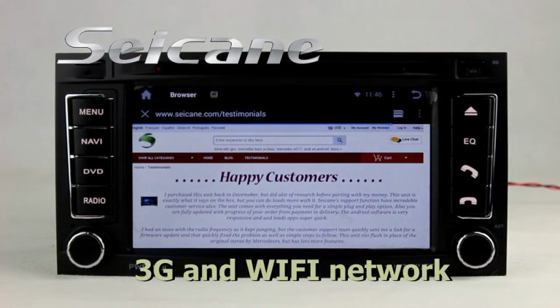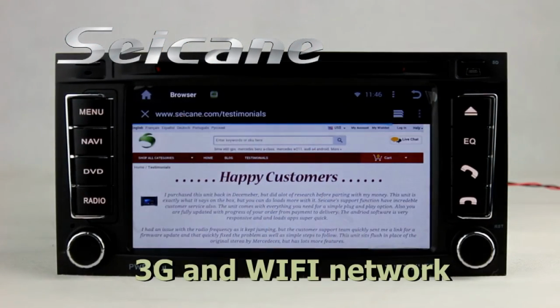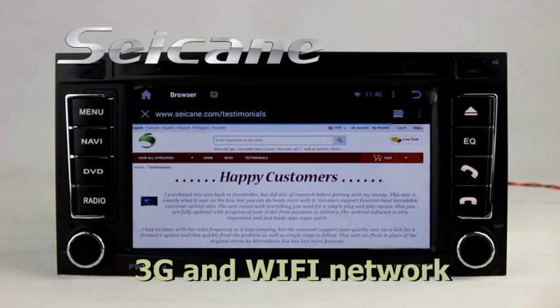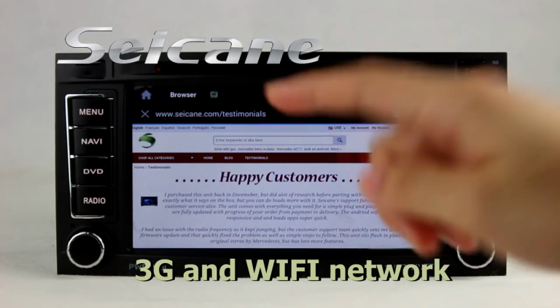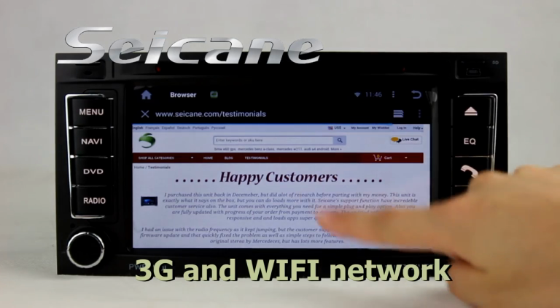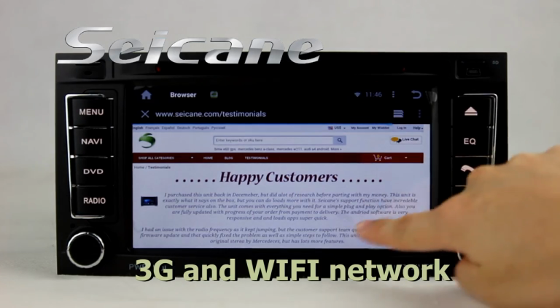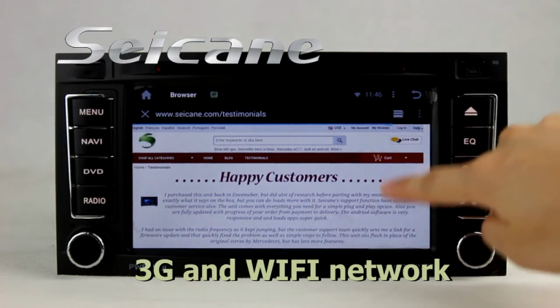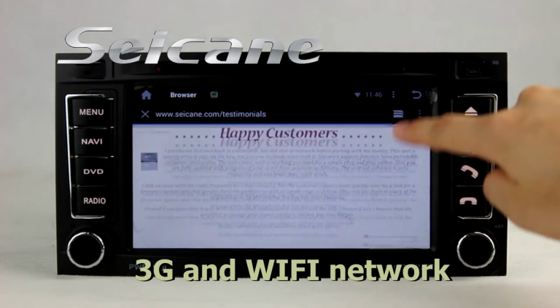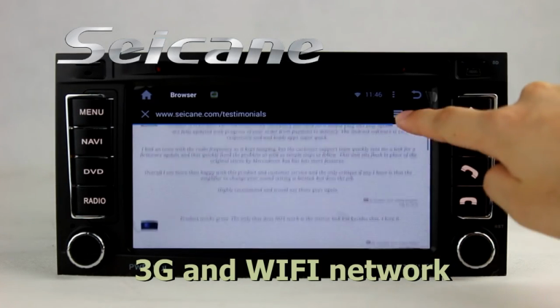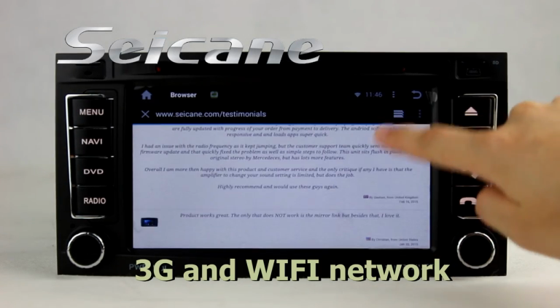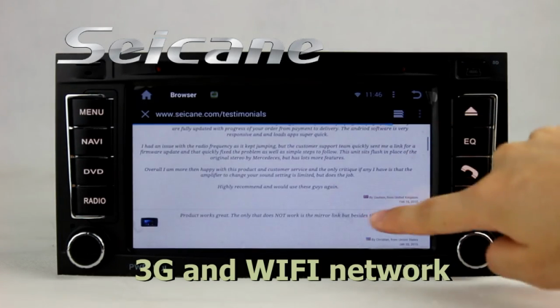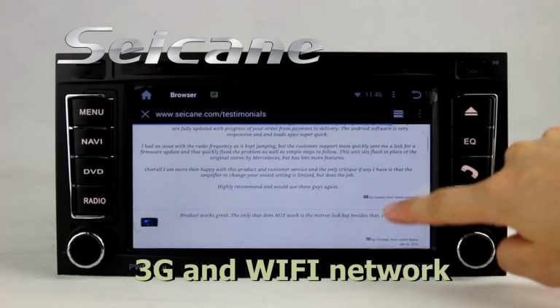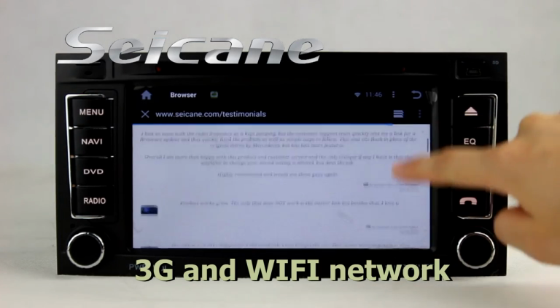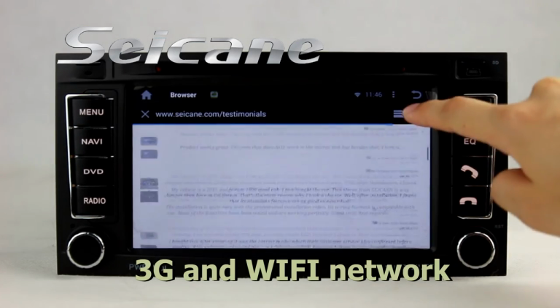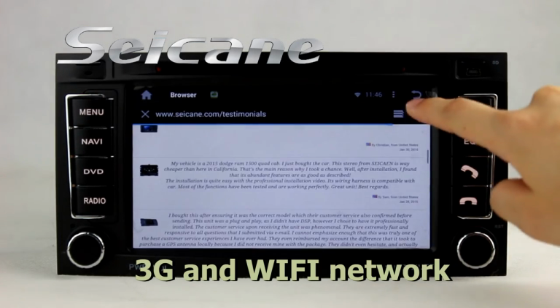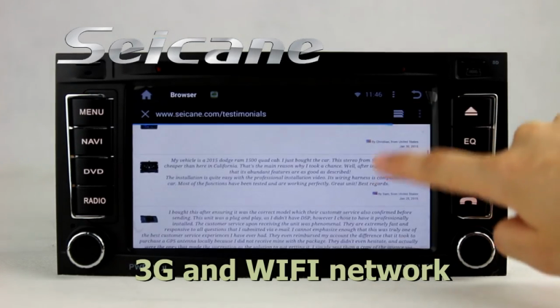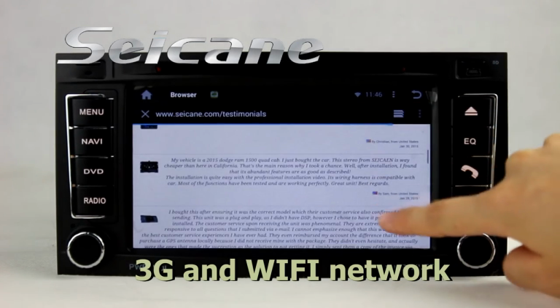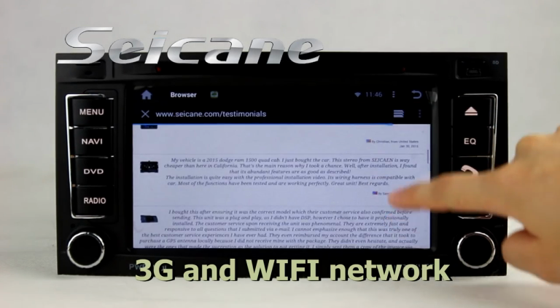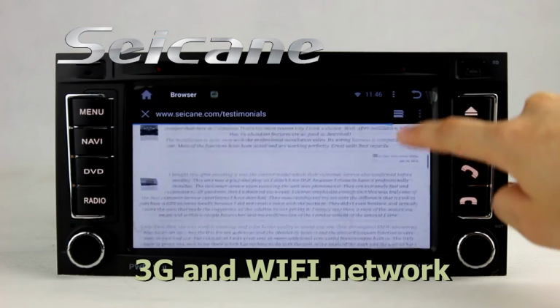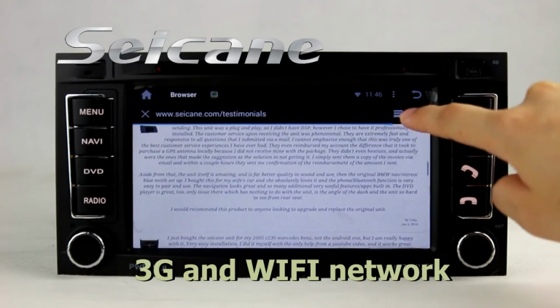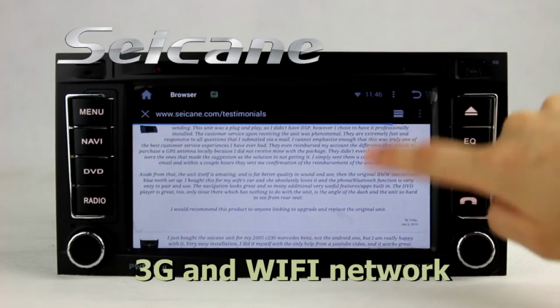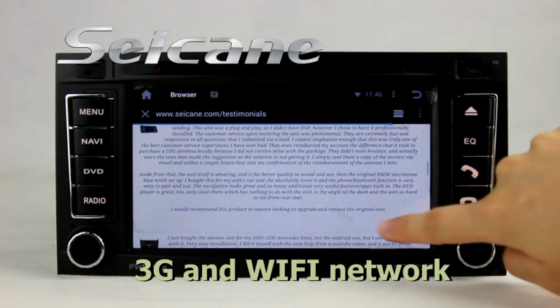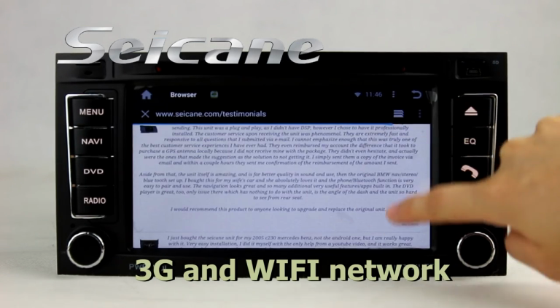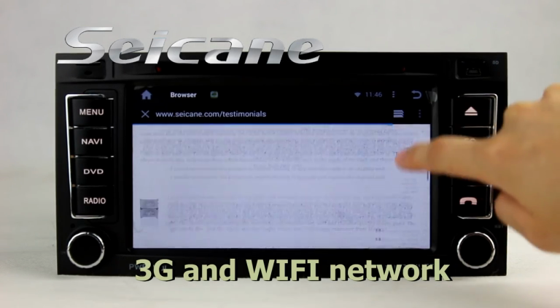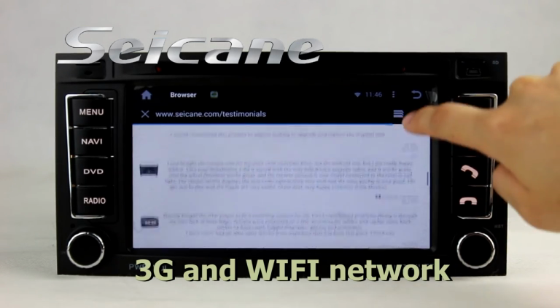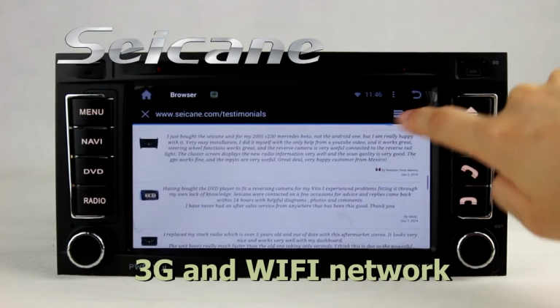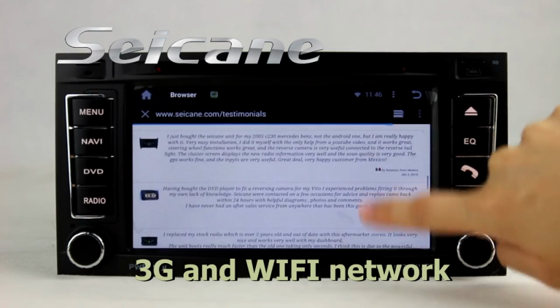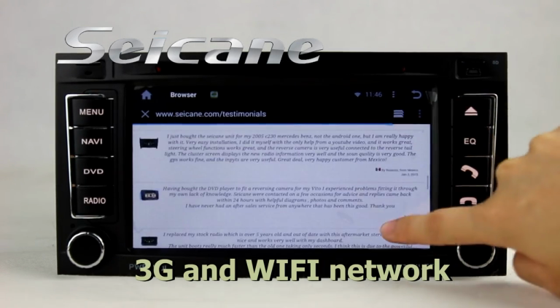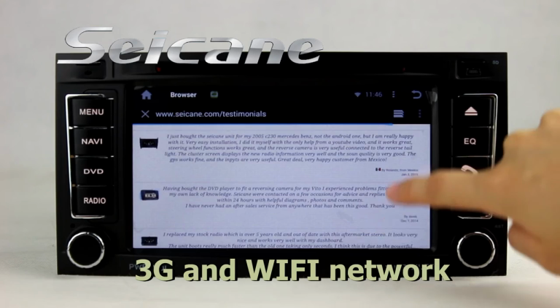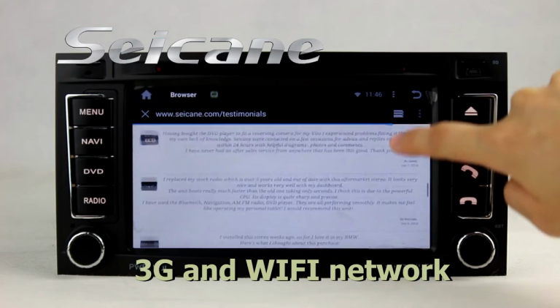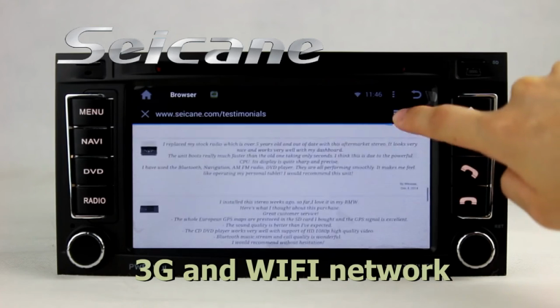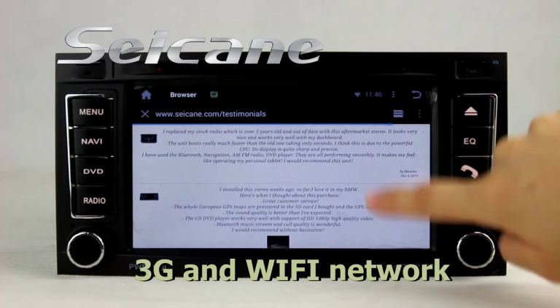Browse the internet via Wi-Fi or 3G function. You can set a Wi-Fi hotspot in your cell phone.